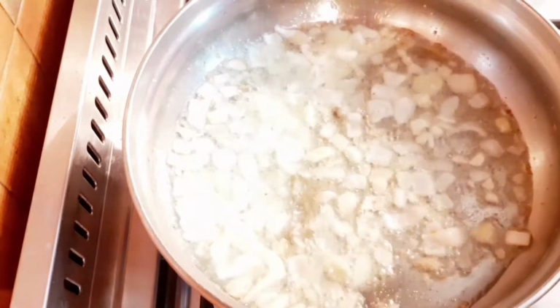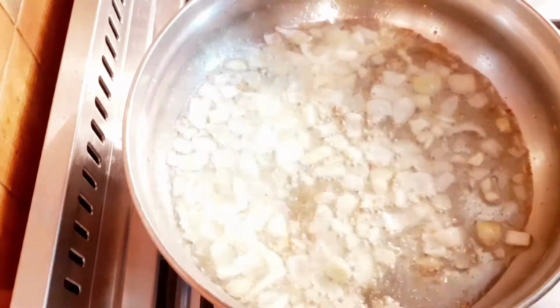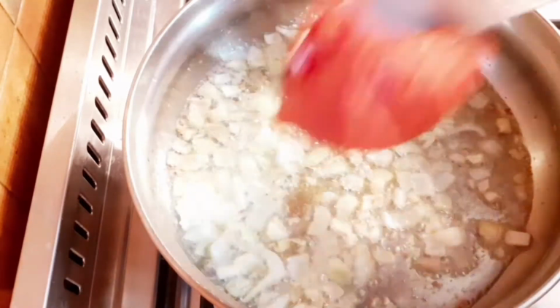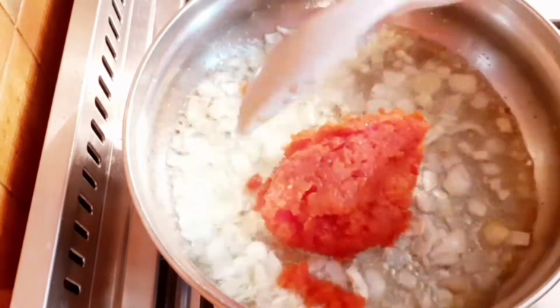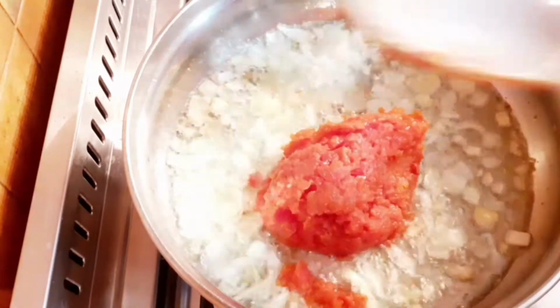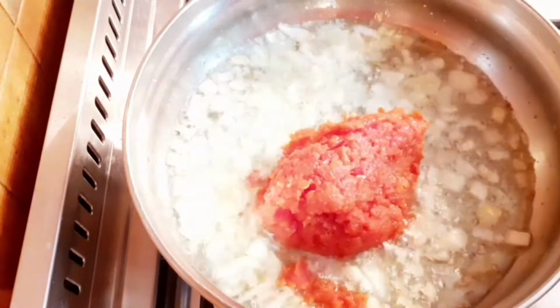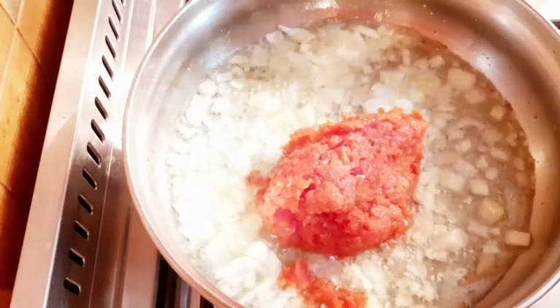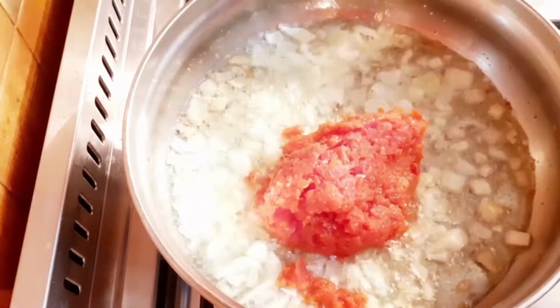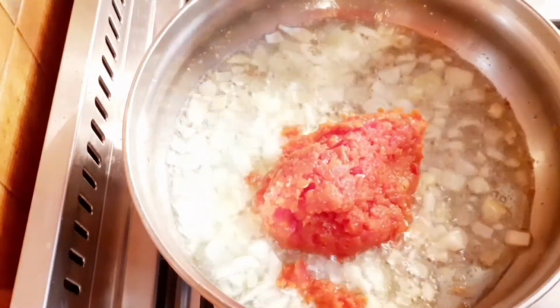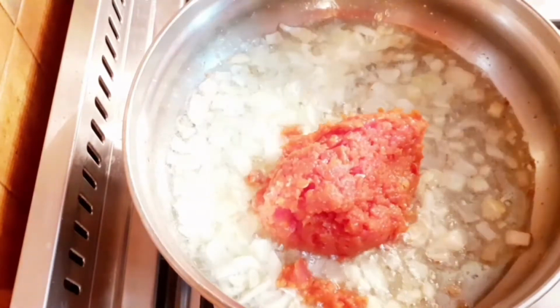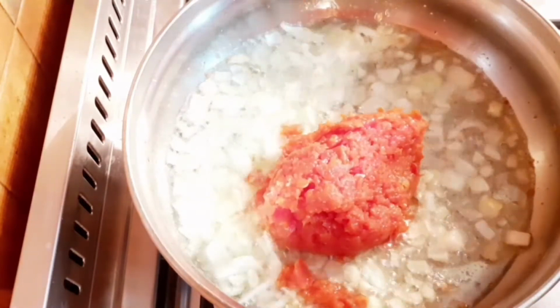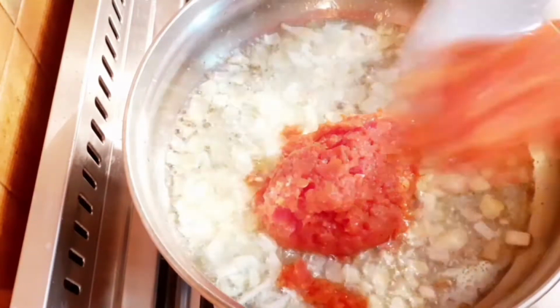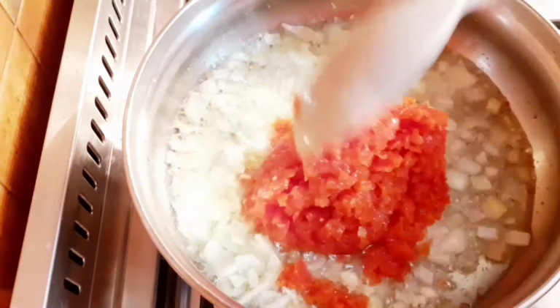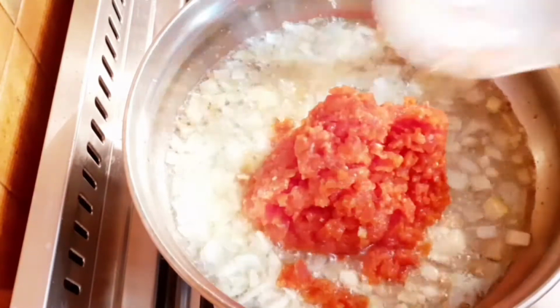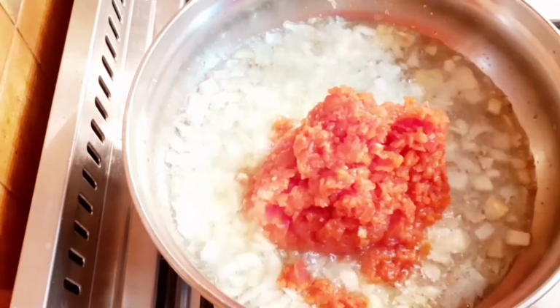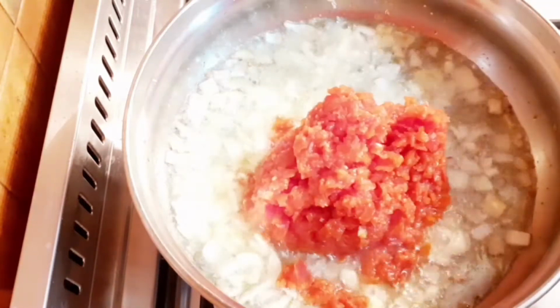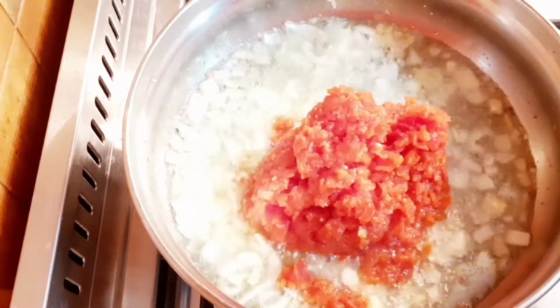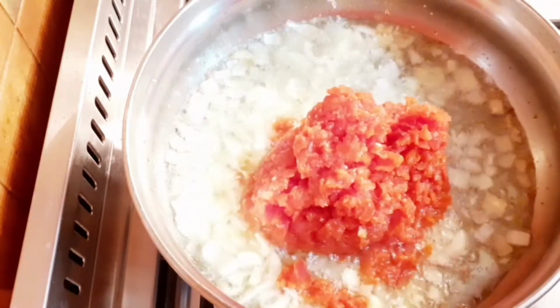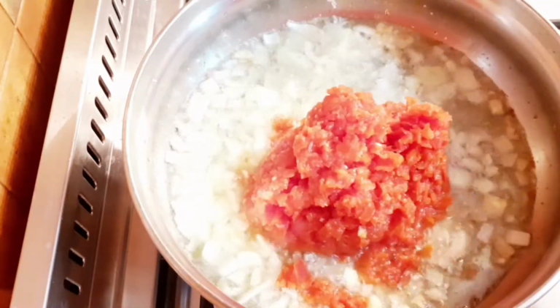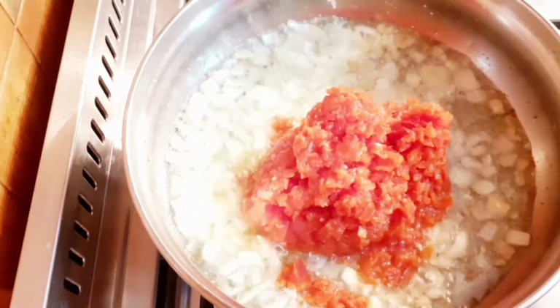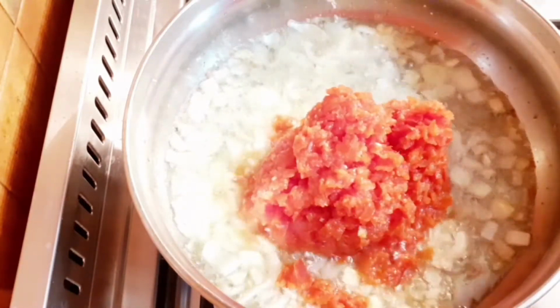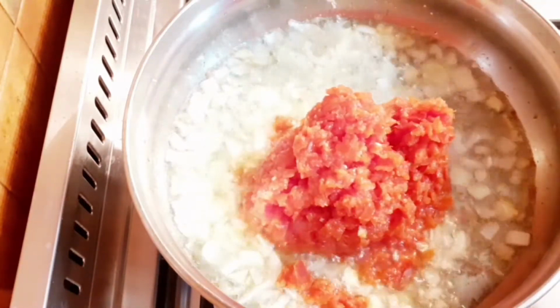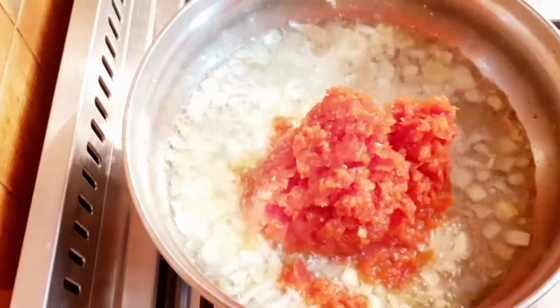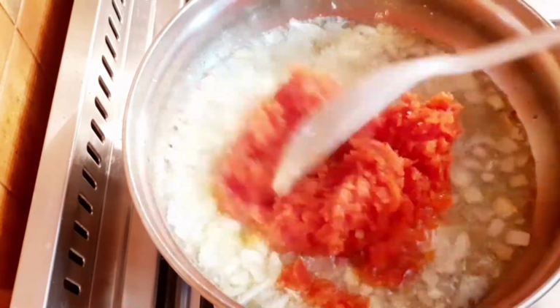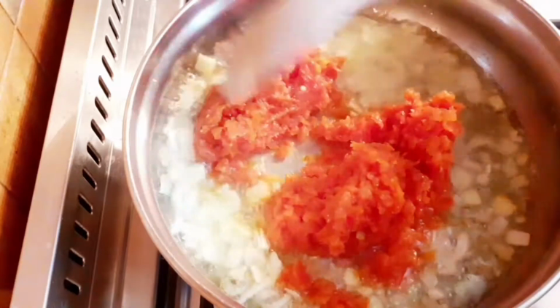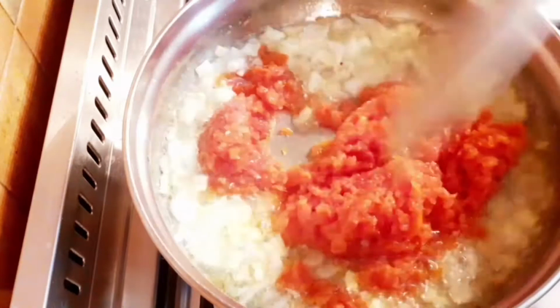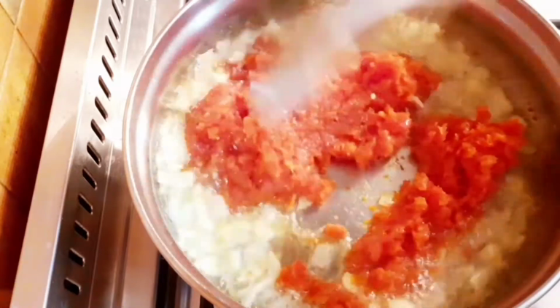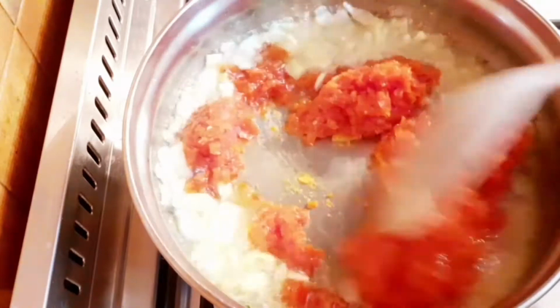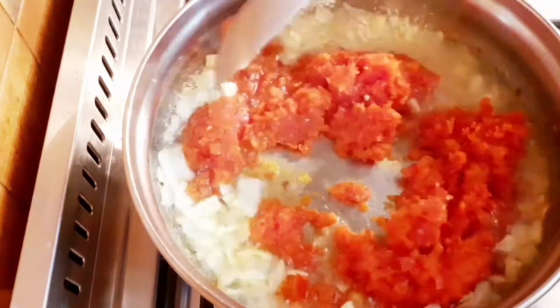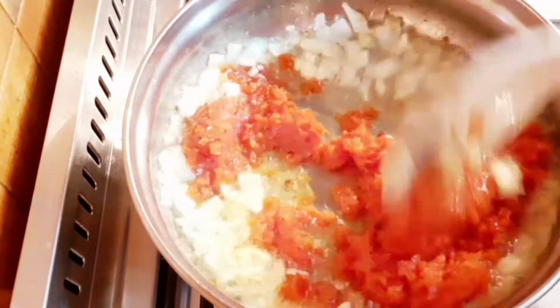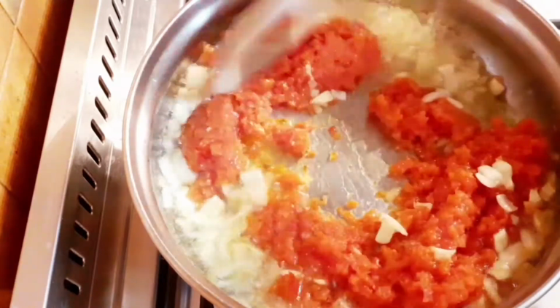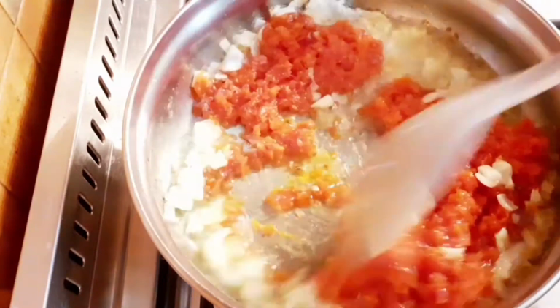I'll be adding my blended peppers, give it a proper stir, and leave it to fry for about 10 to 15 minutes.